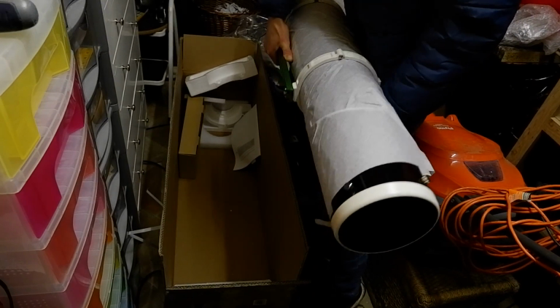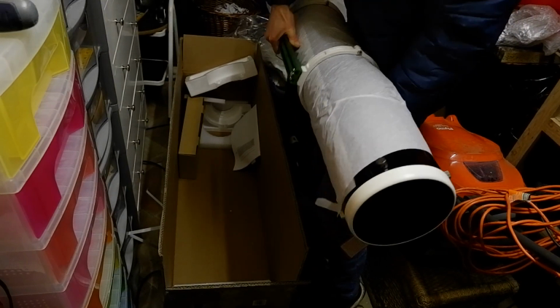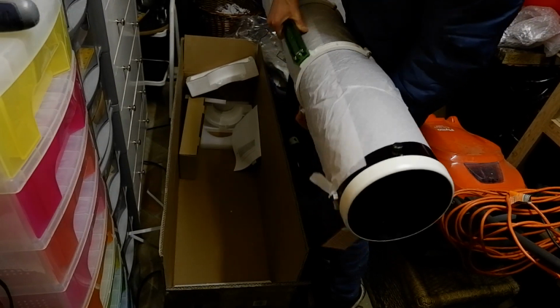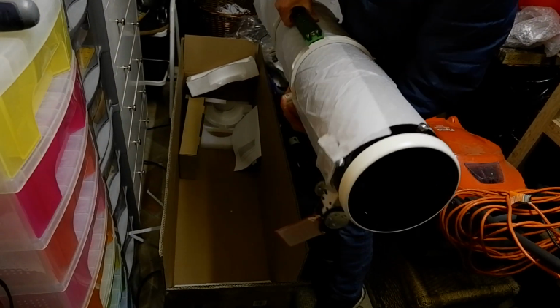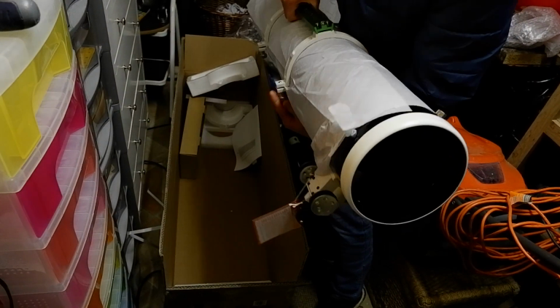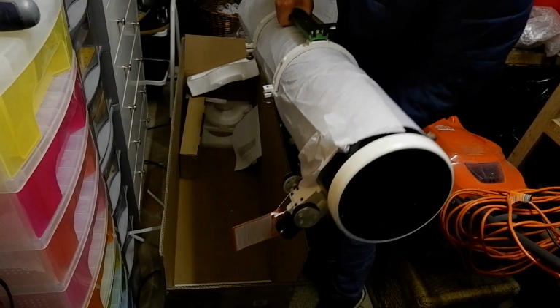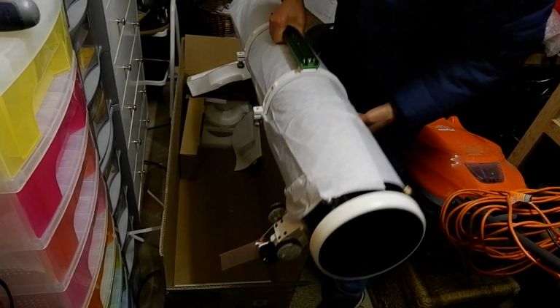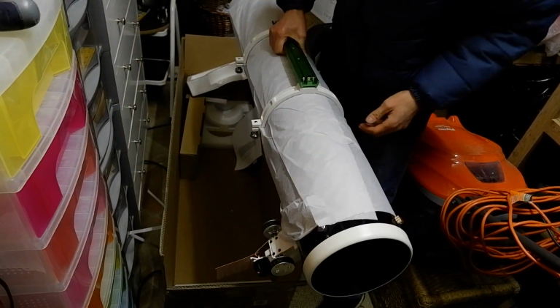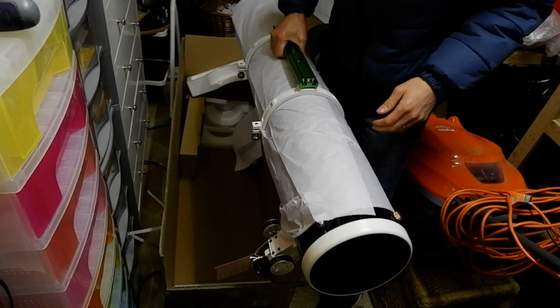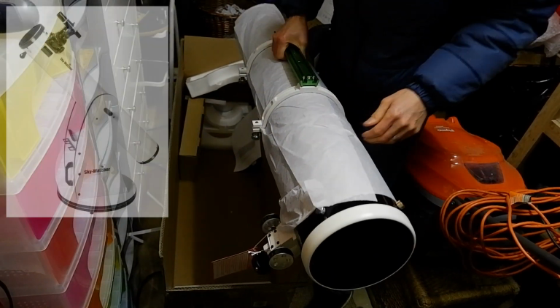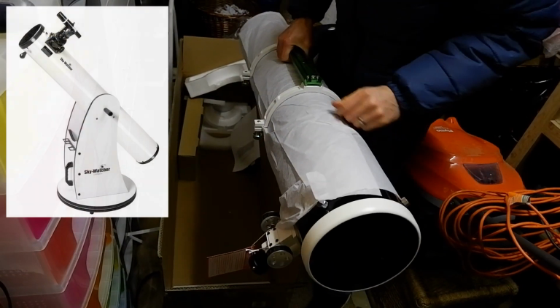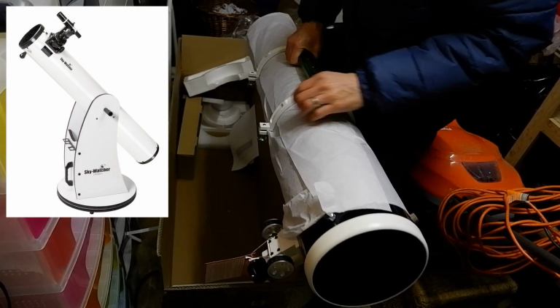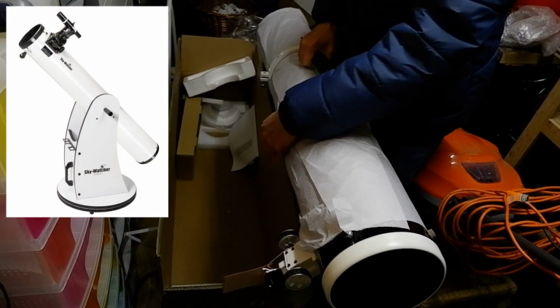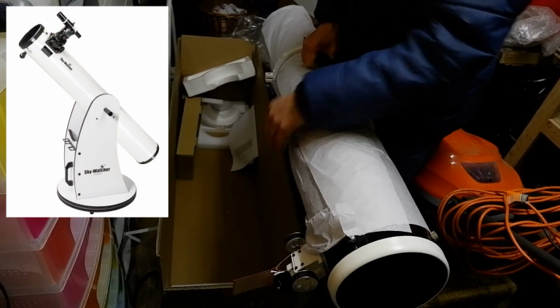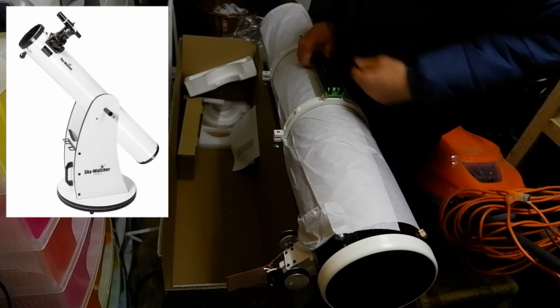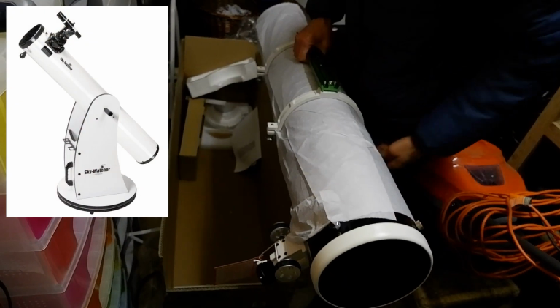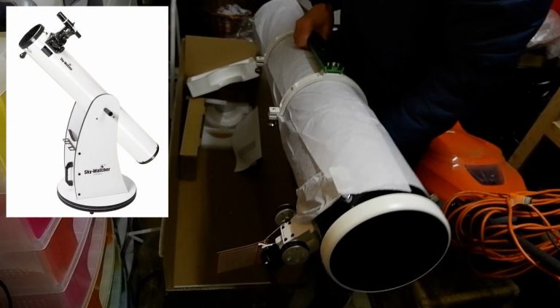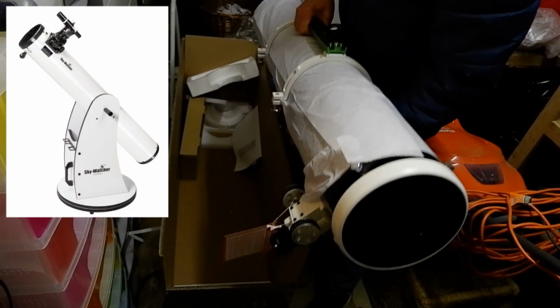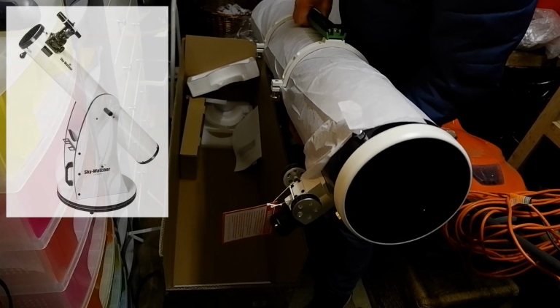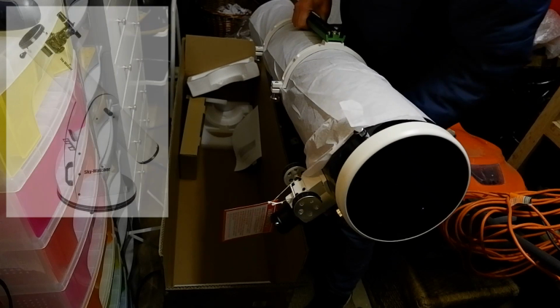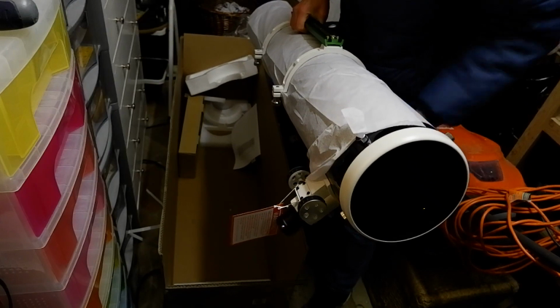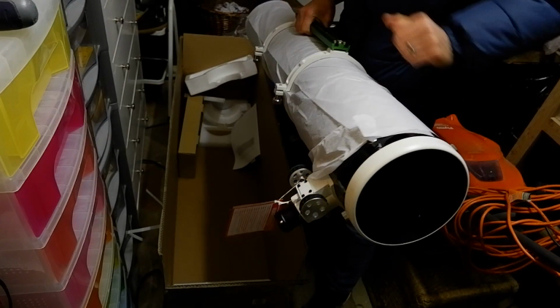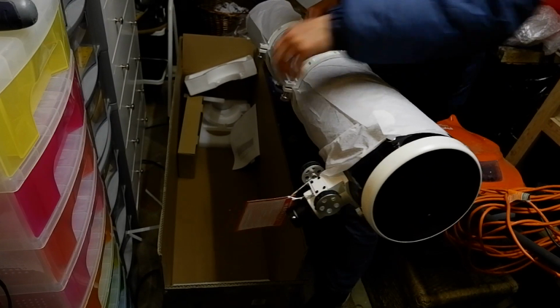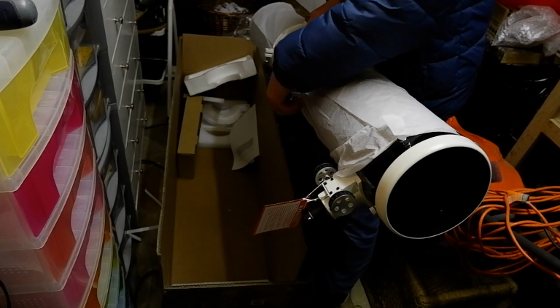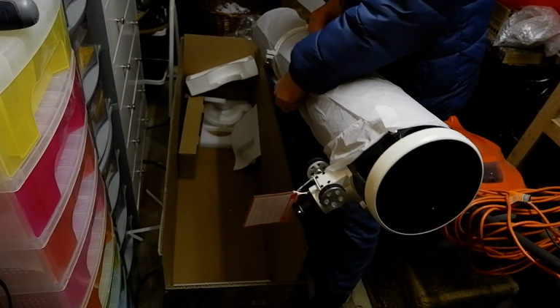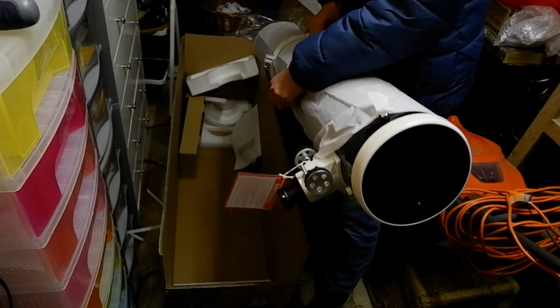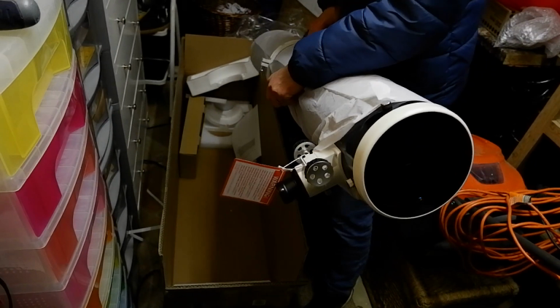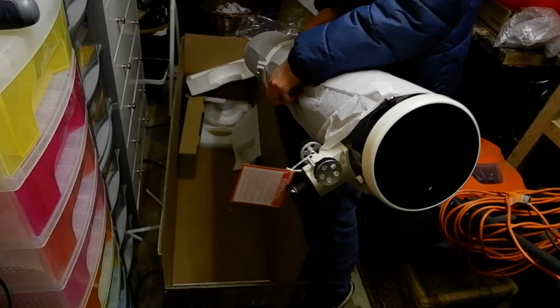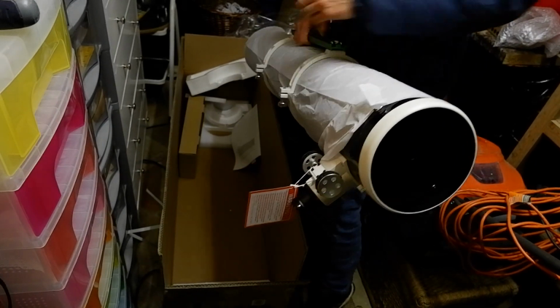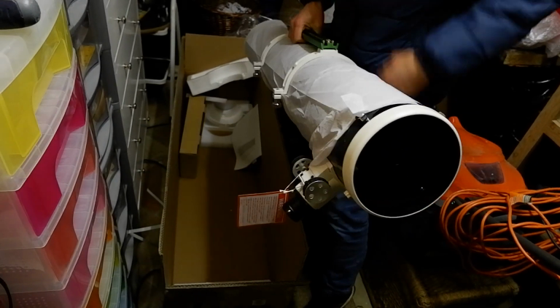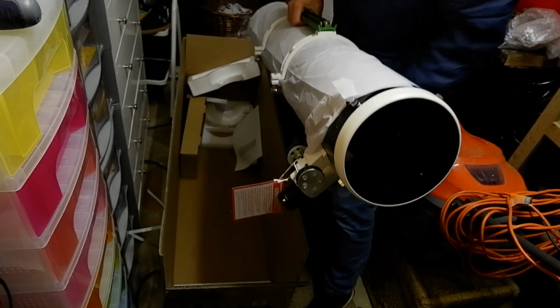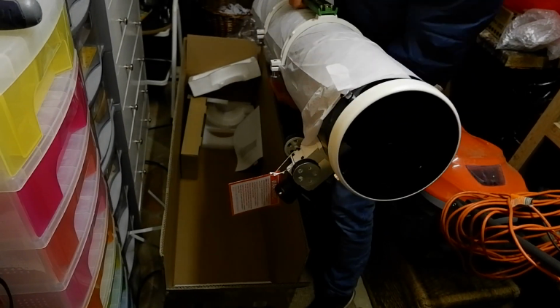In fact I've owned a Dobsonian version of one of these, and I likened the views to a 5-inch Apo.